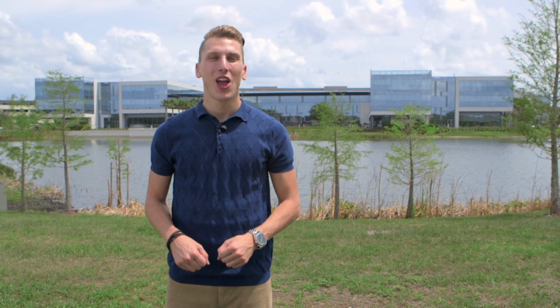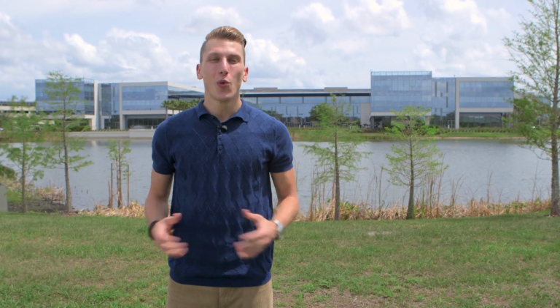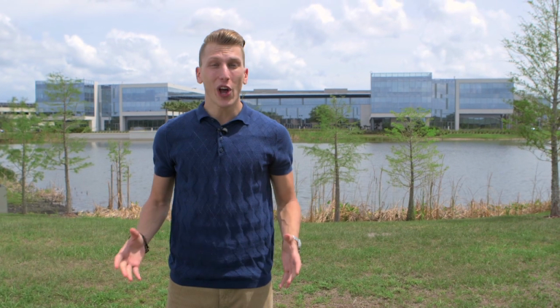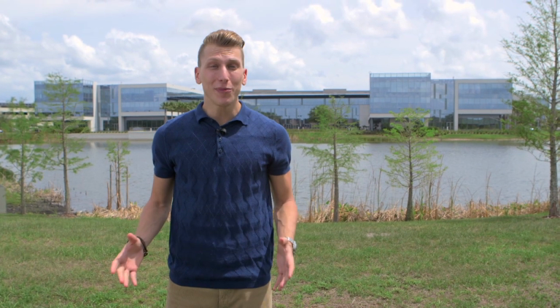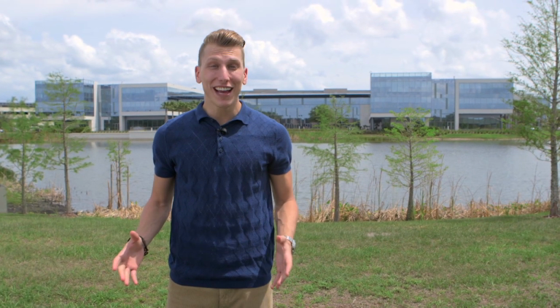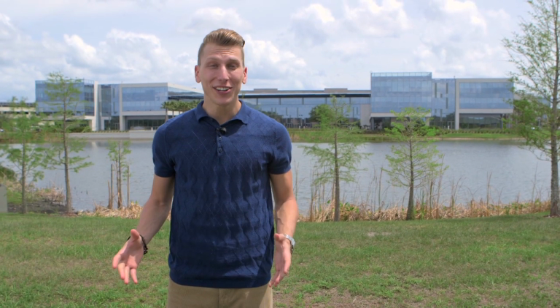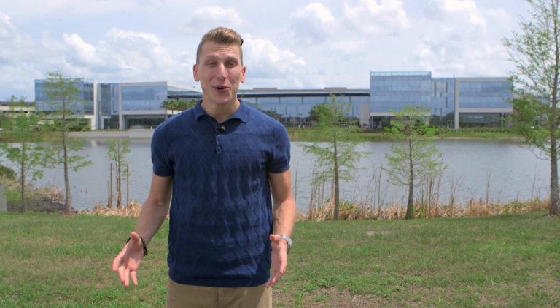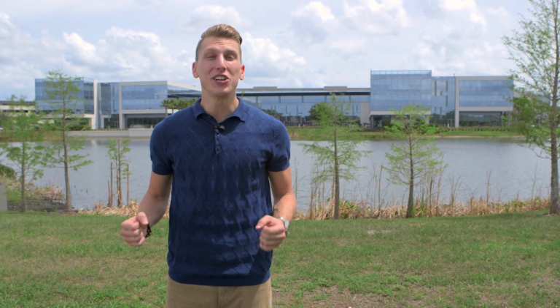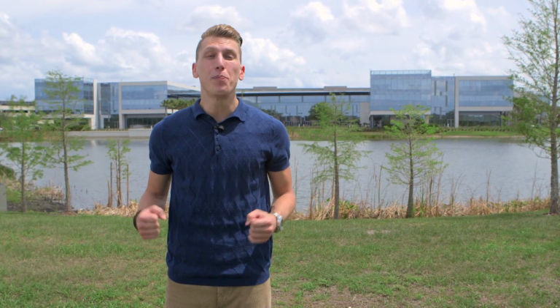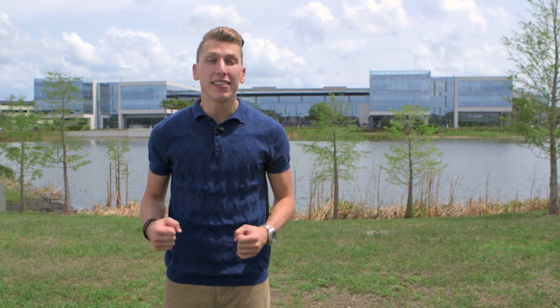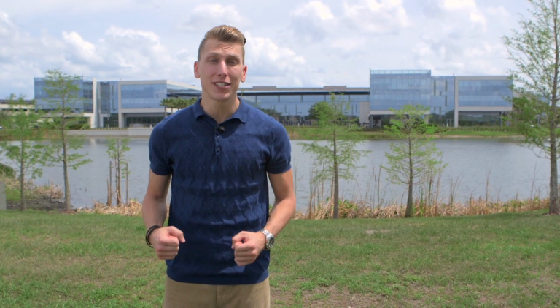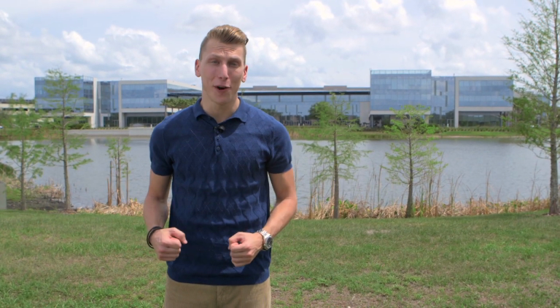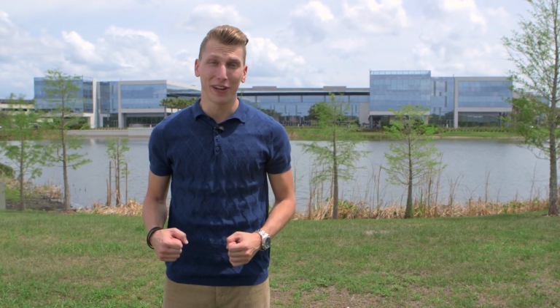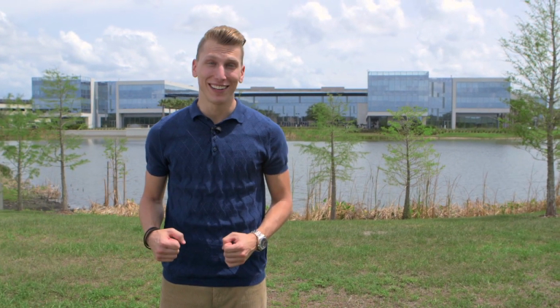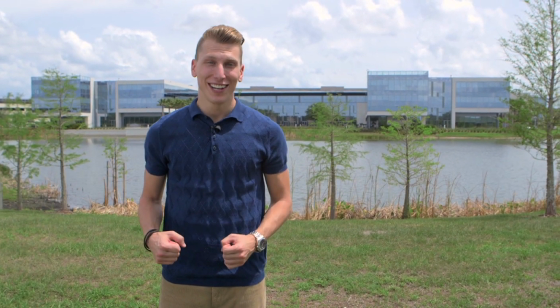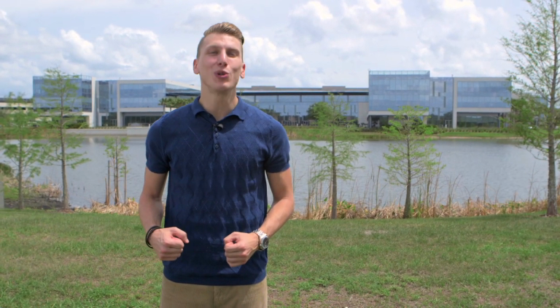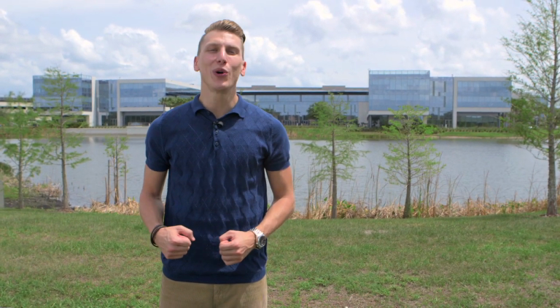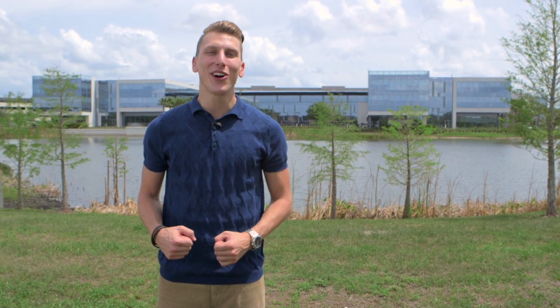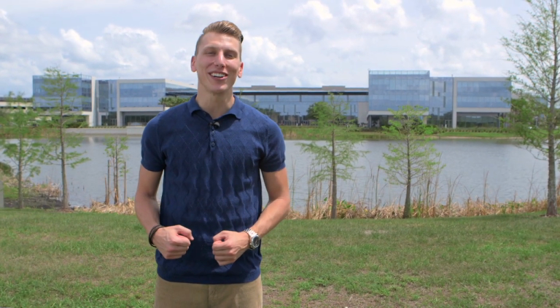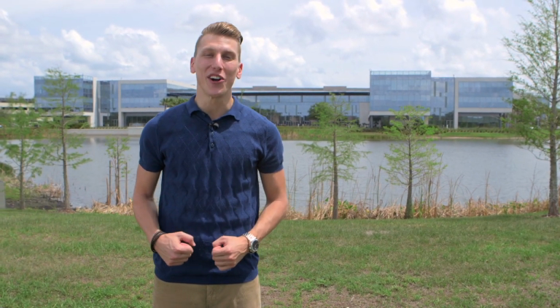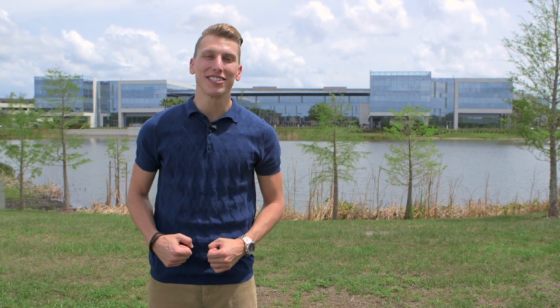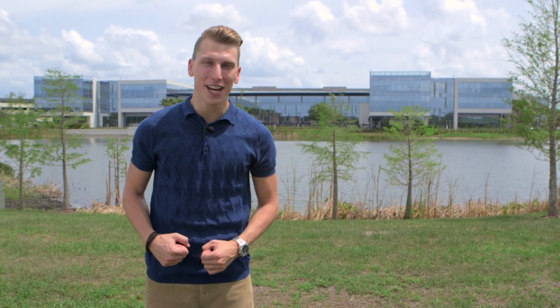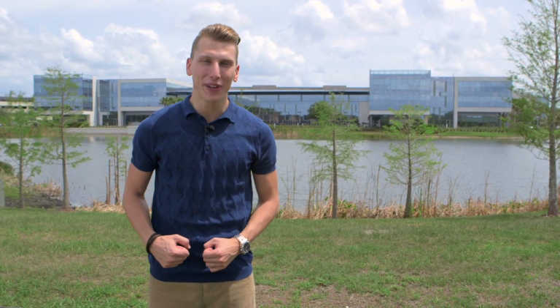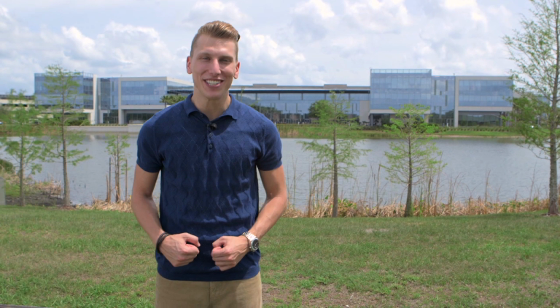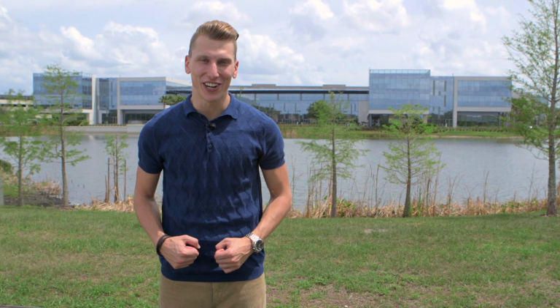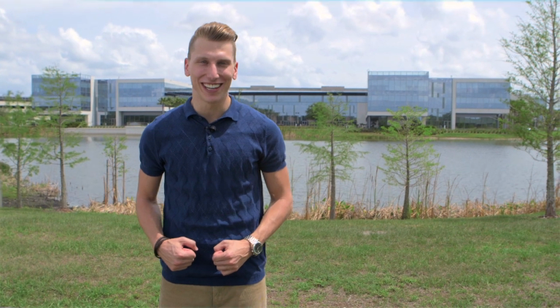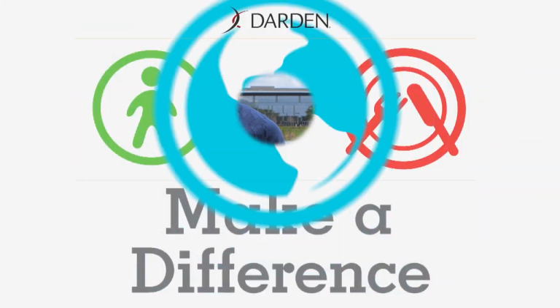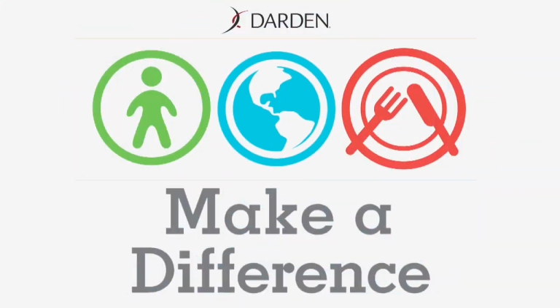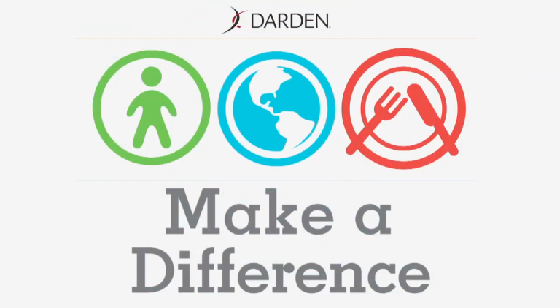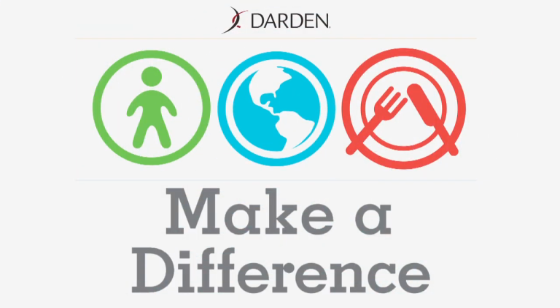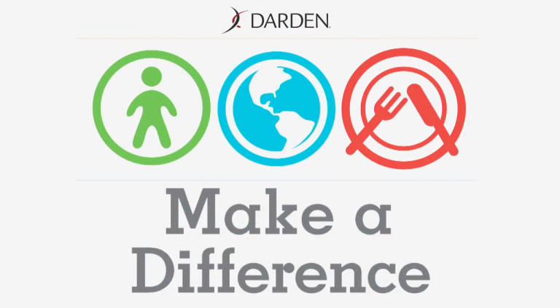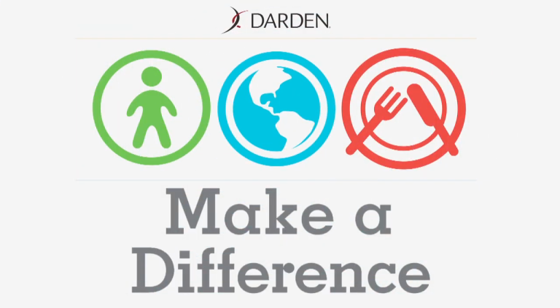When we all come together, we can do big things for our planet. So join Darden on our sustainability journey. Thank you.